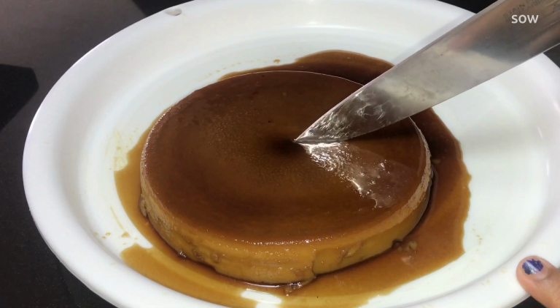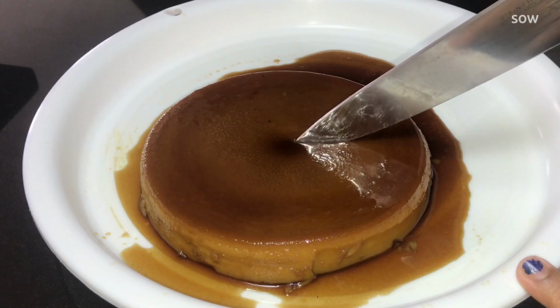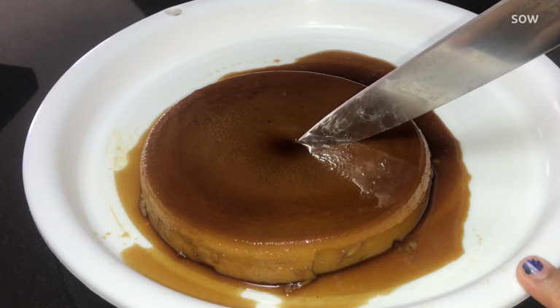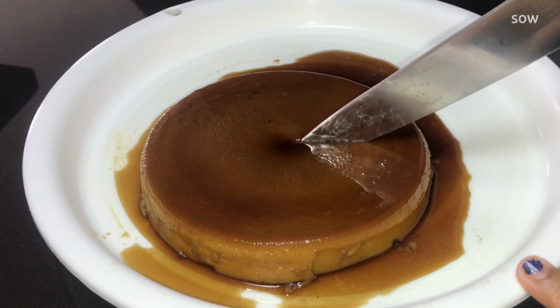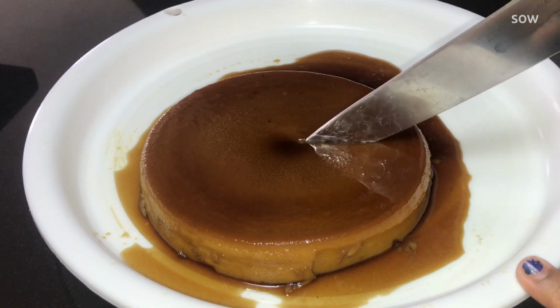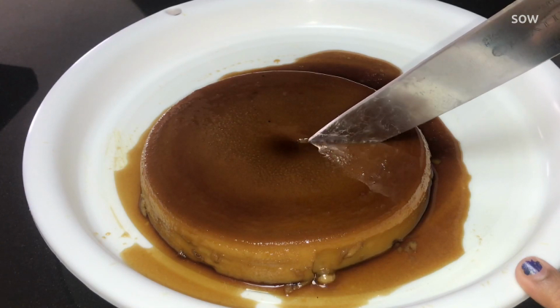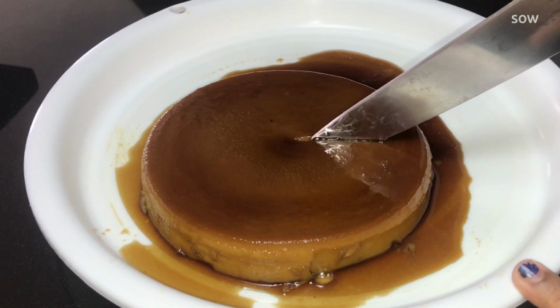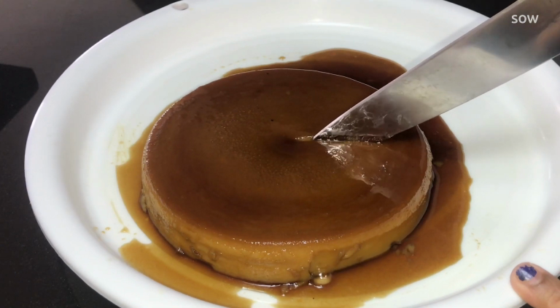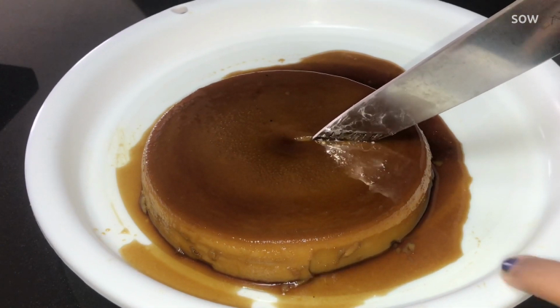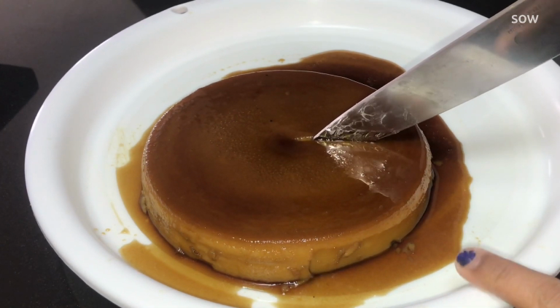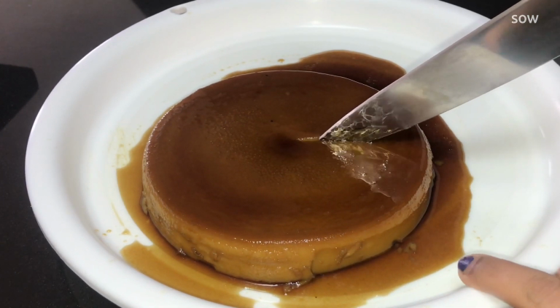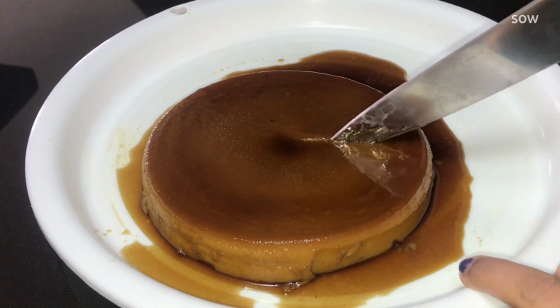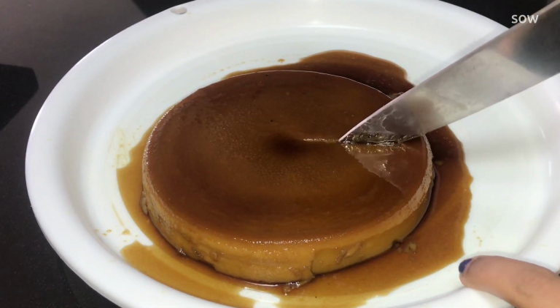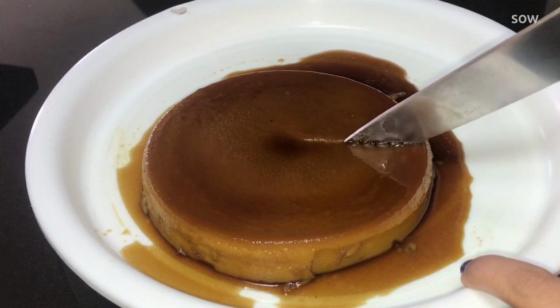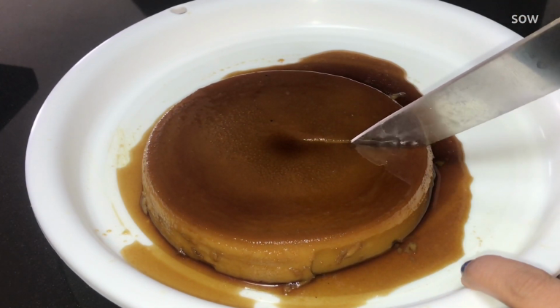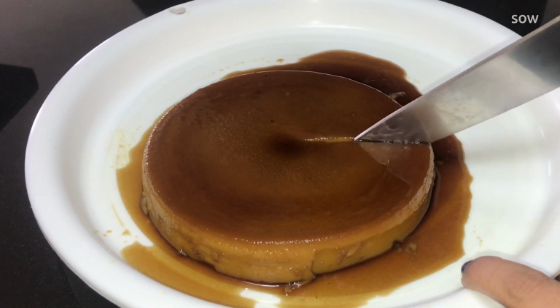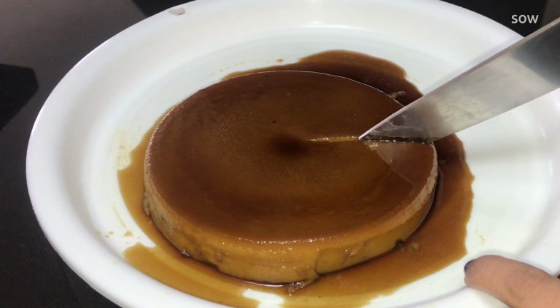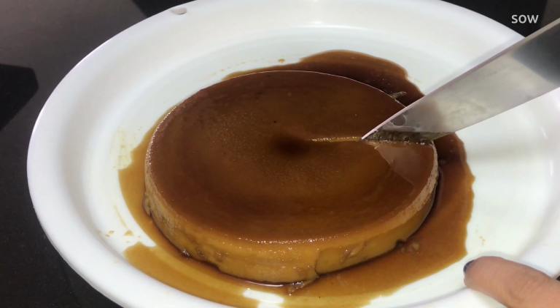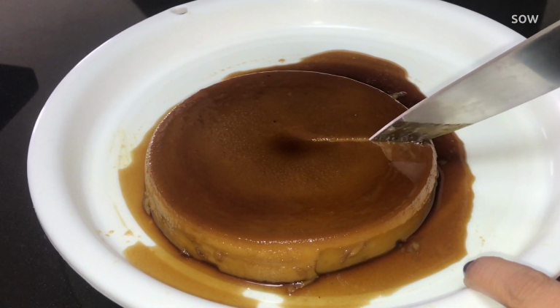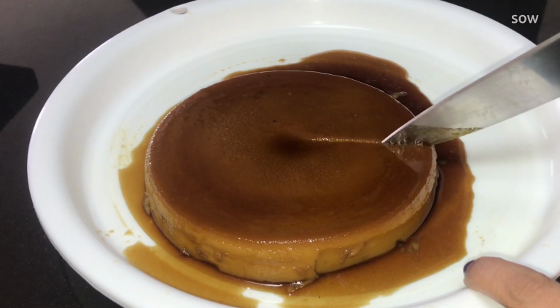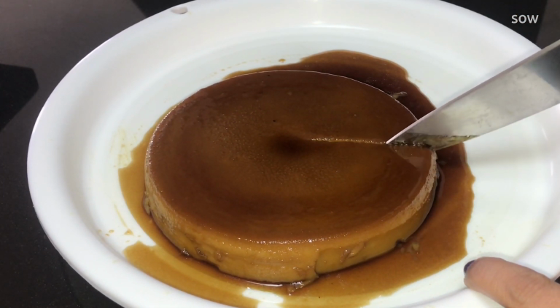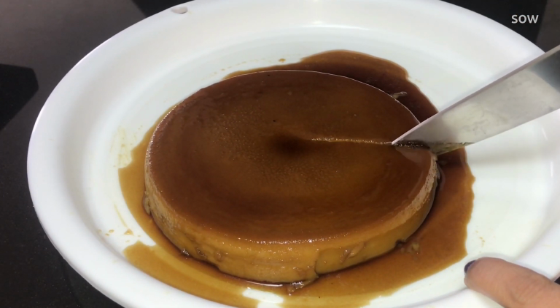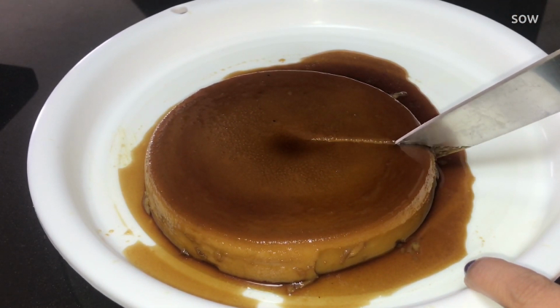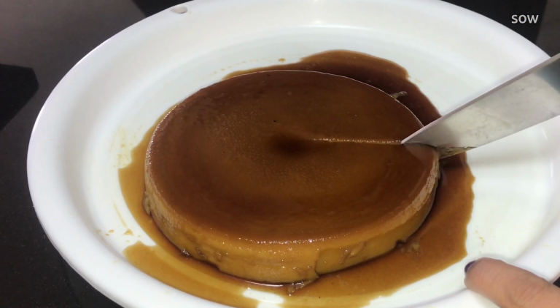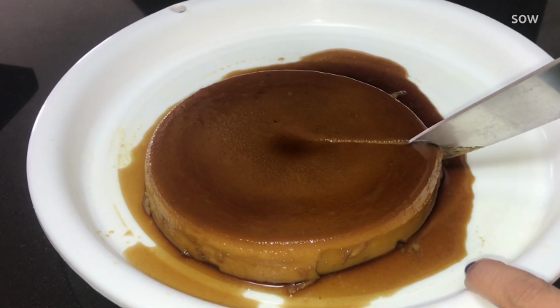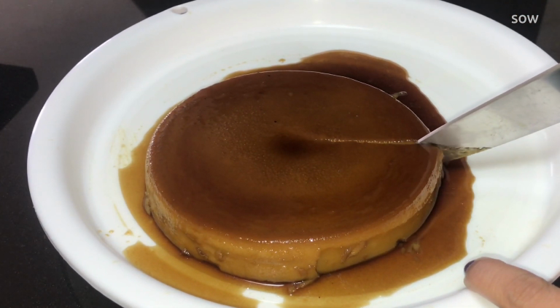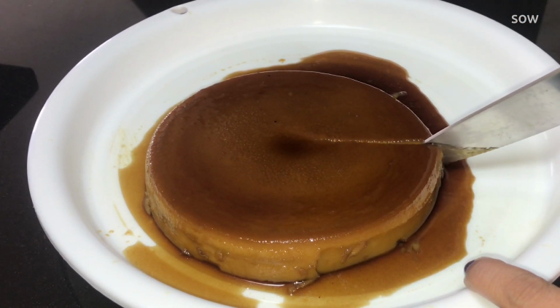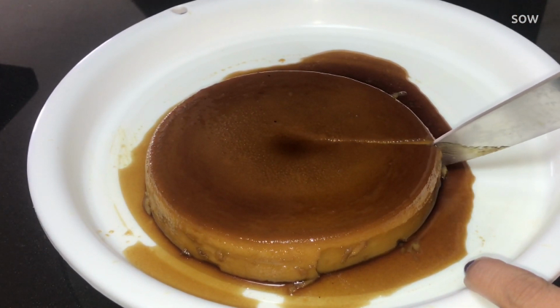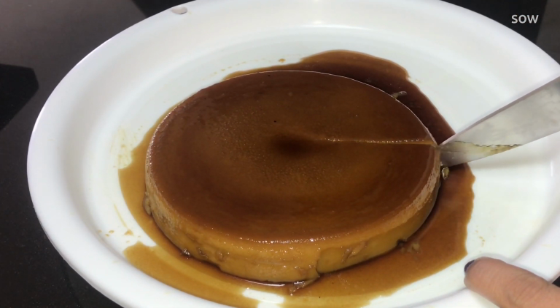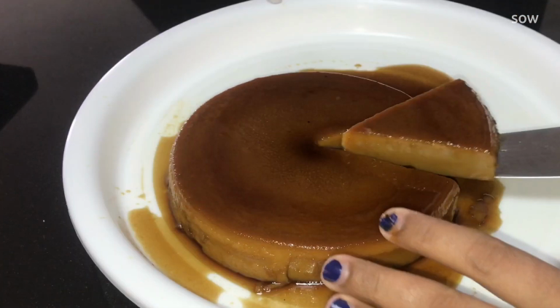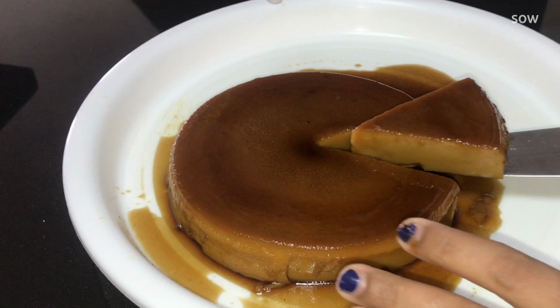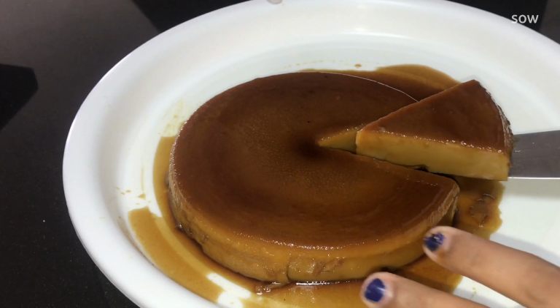Hello everyone, welcome to this video. Today I am going to eat a pudding.